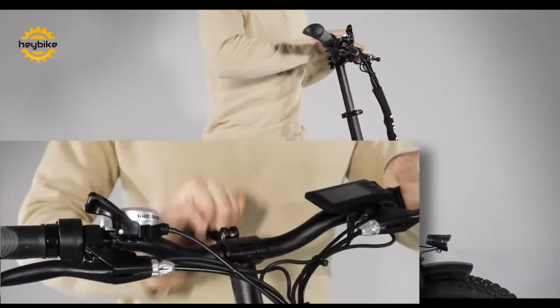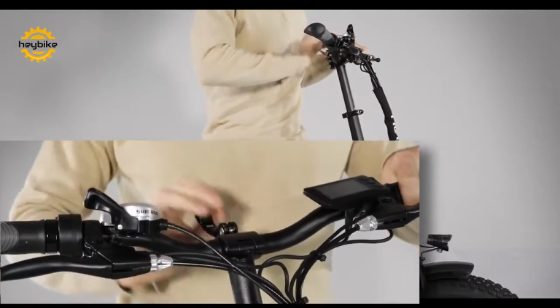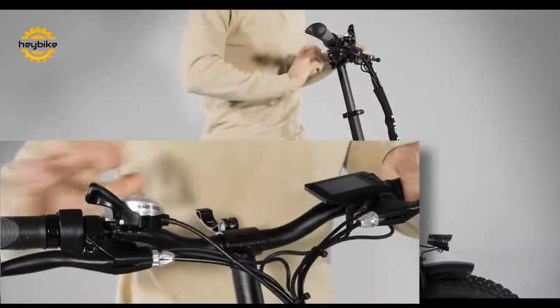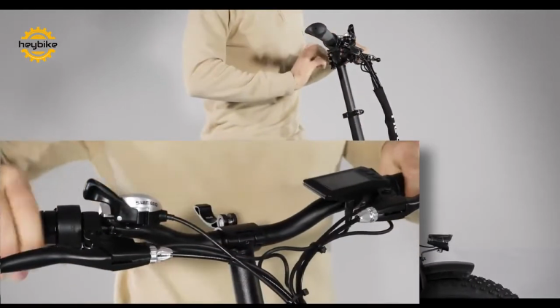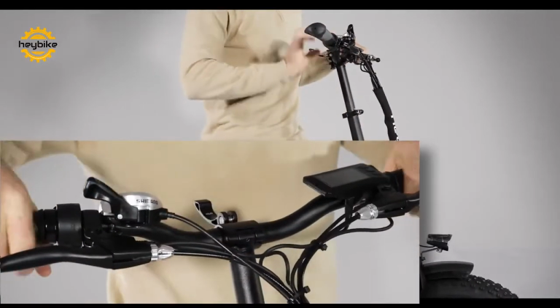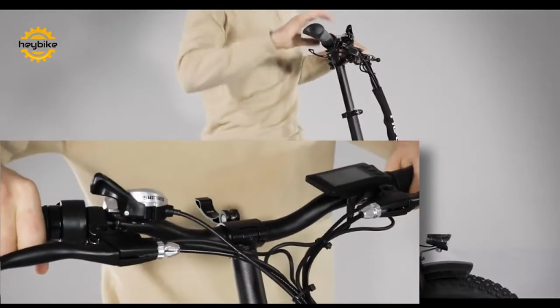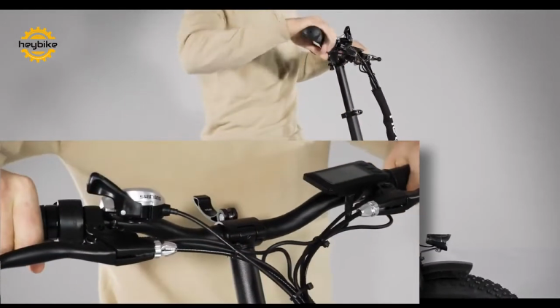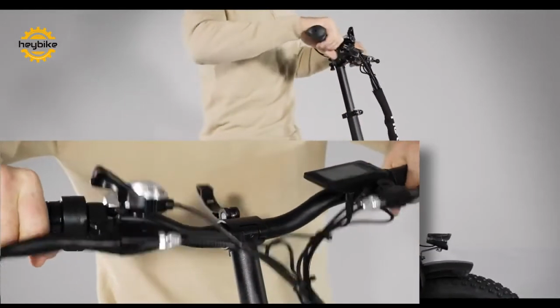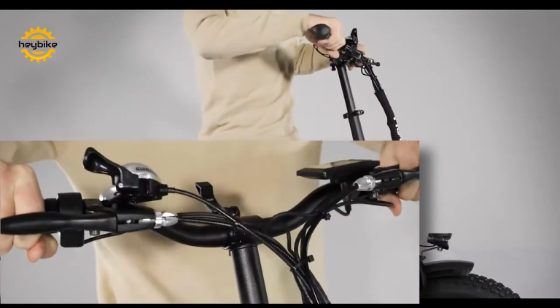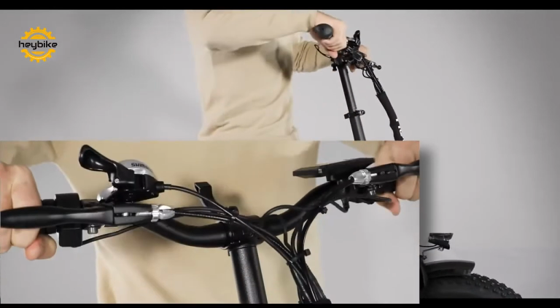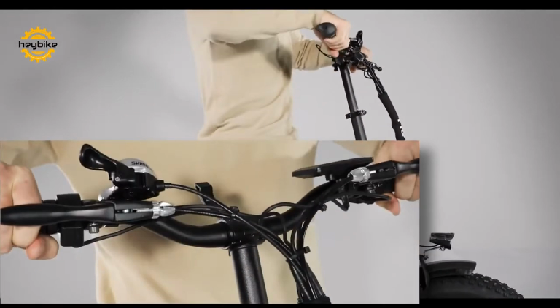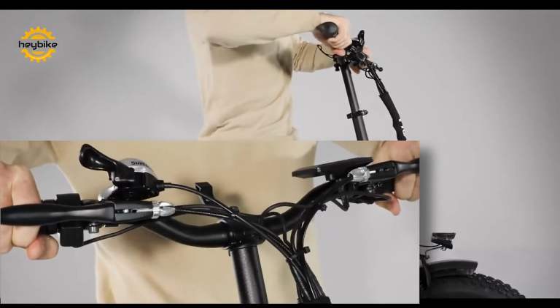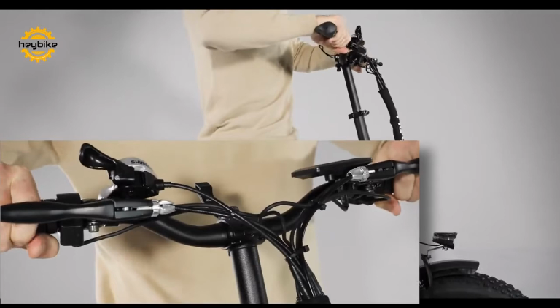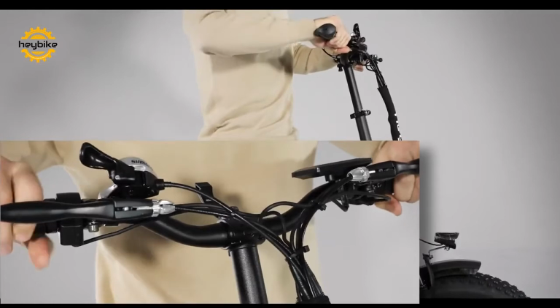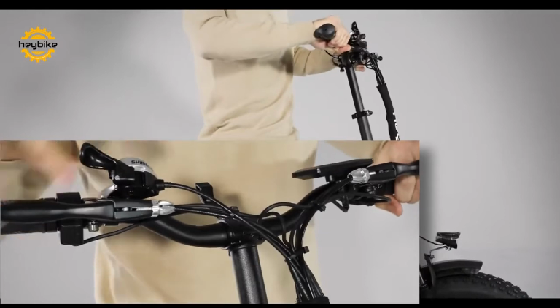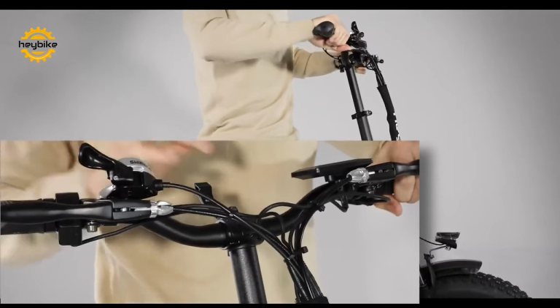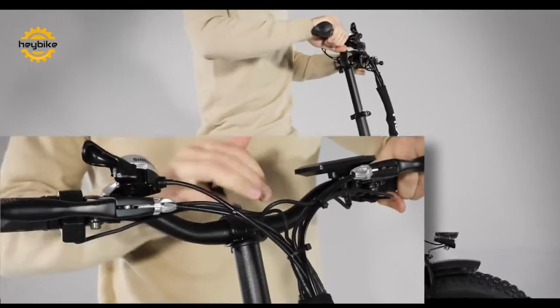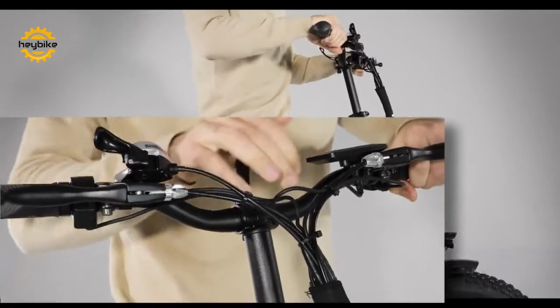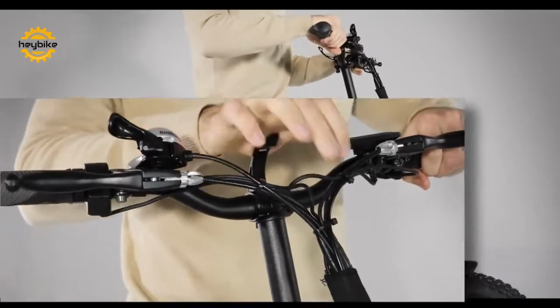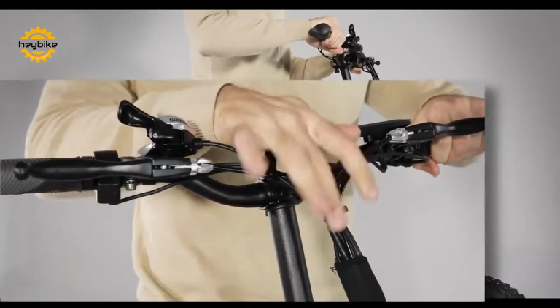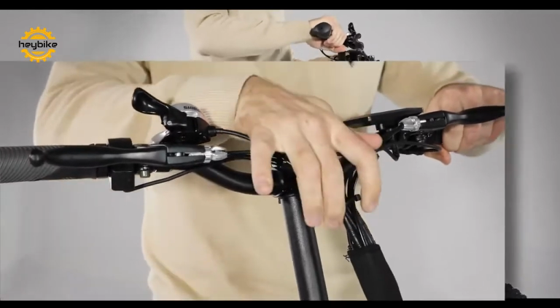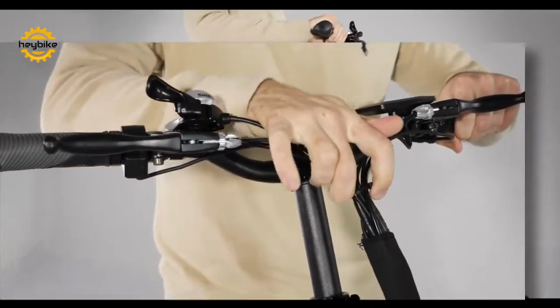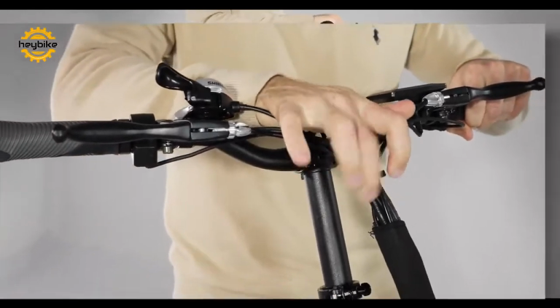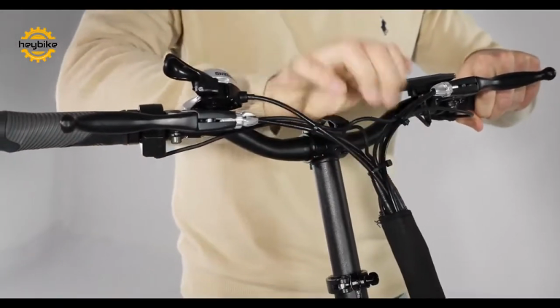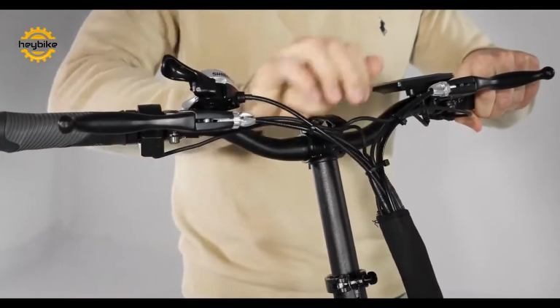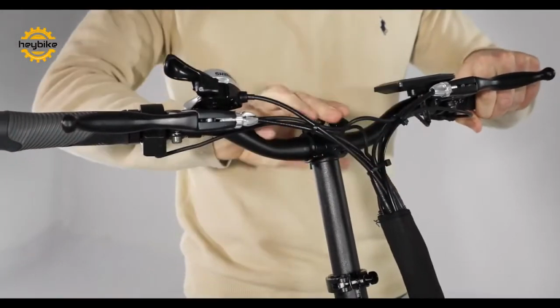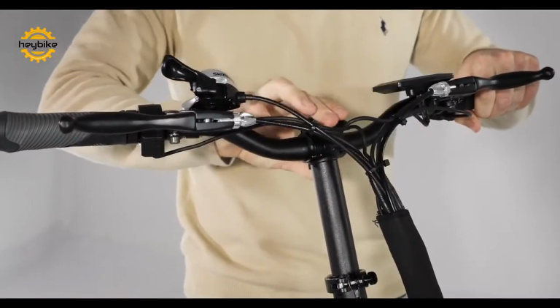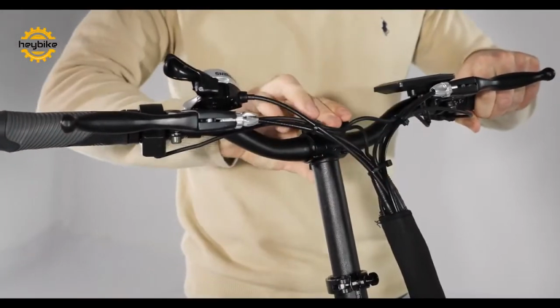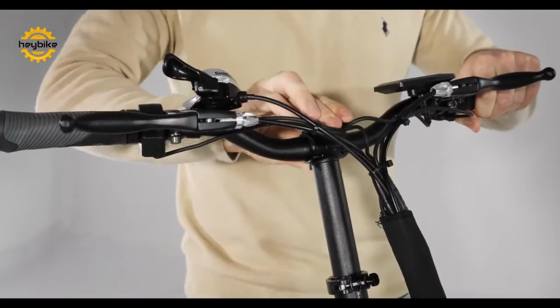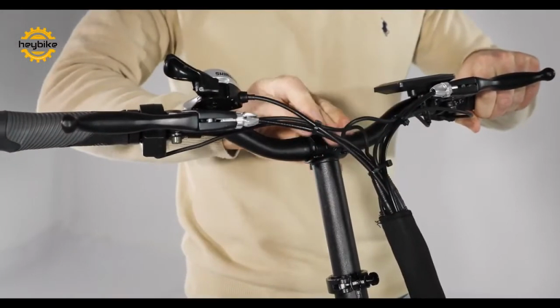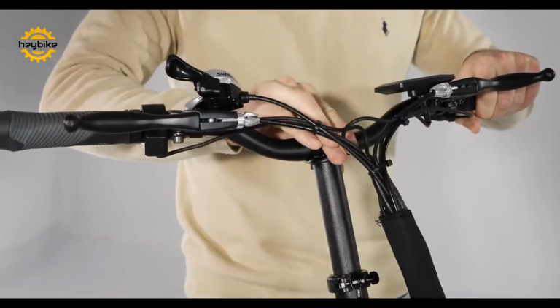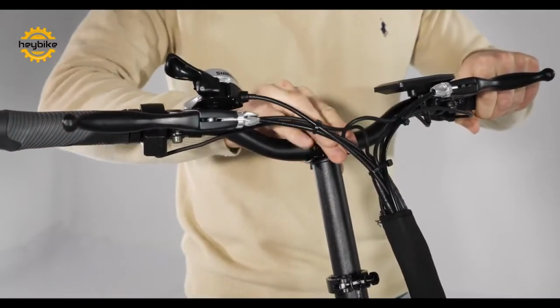By using the lever on the top of the handlebars, you can easily adjust the angle of the handles.